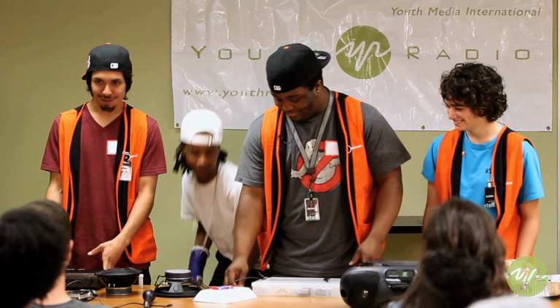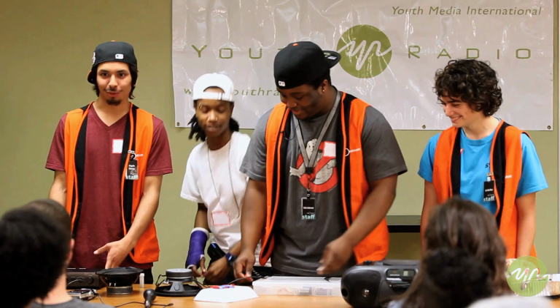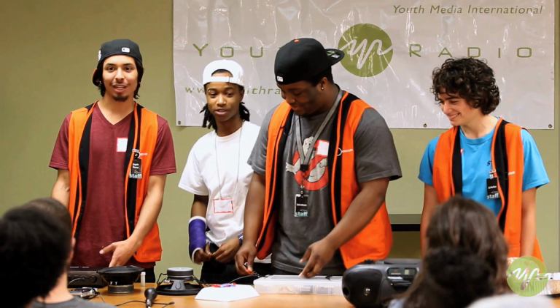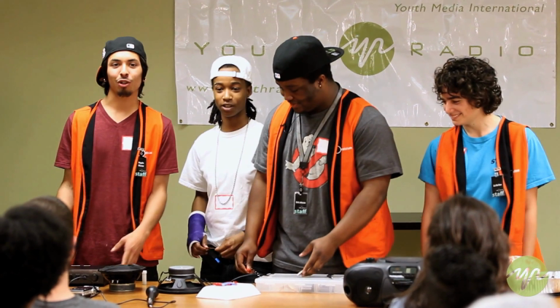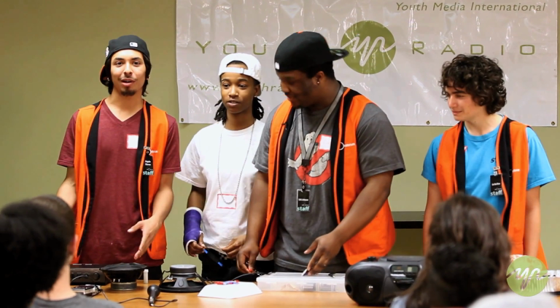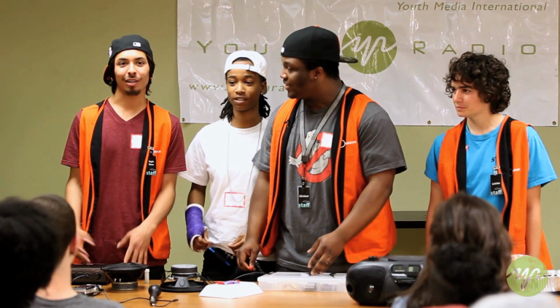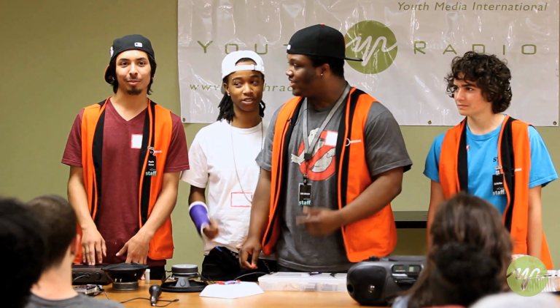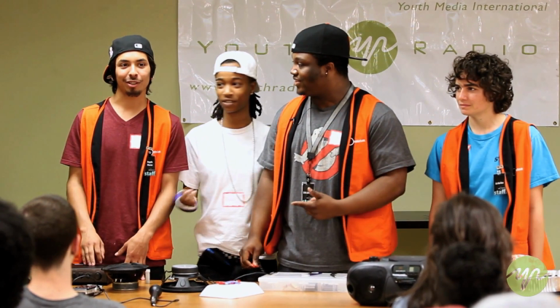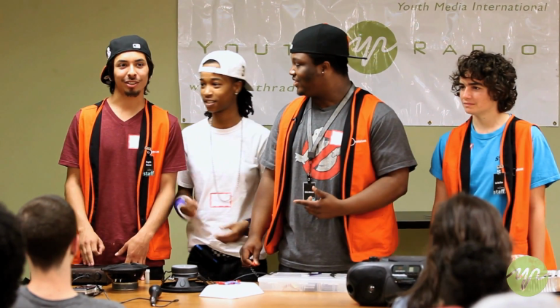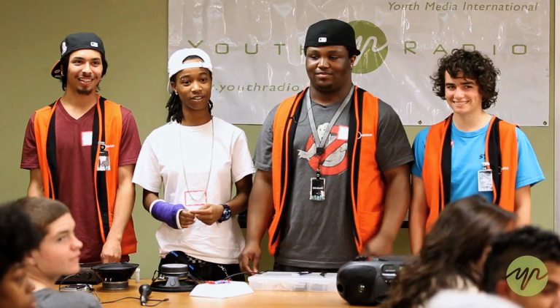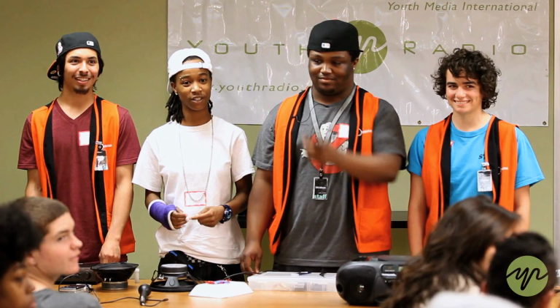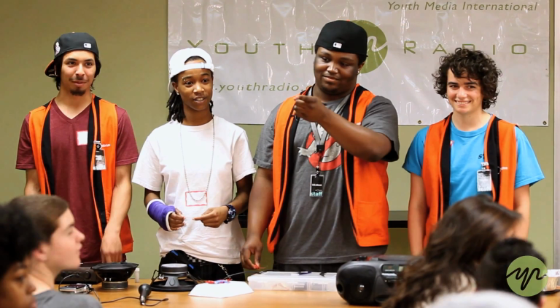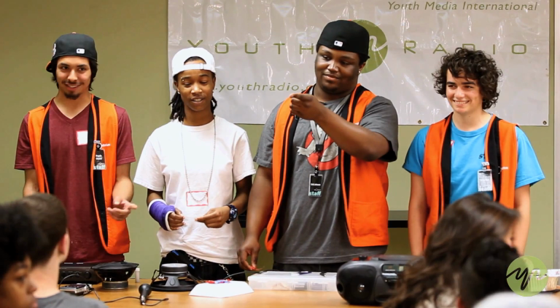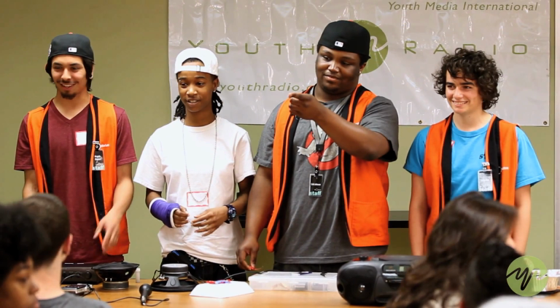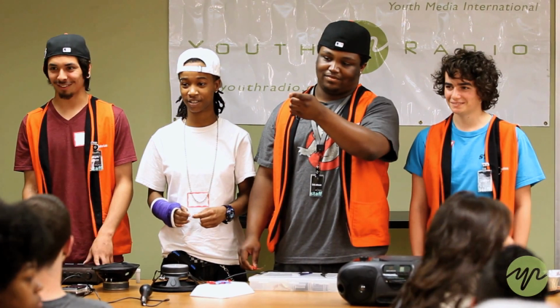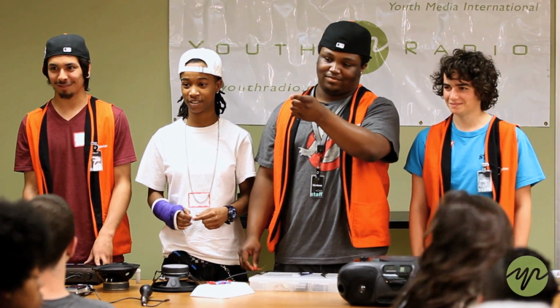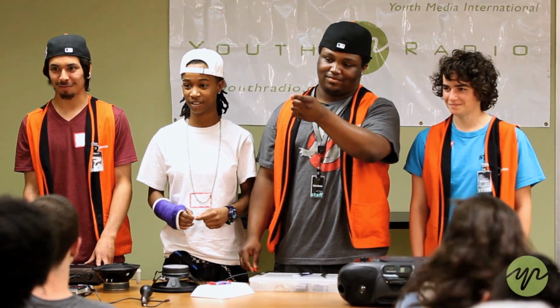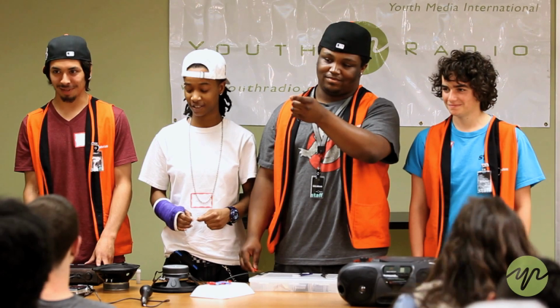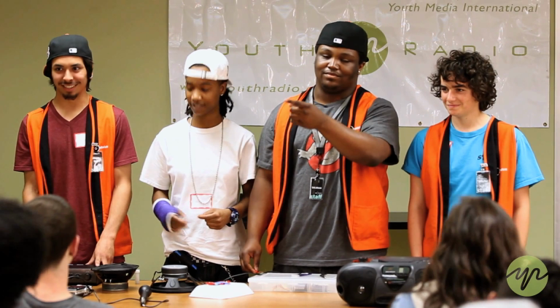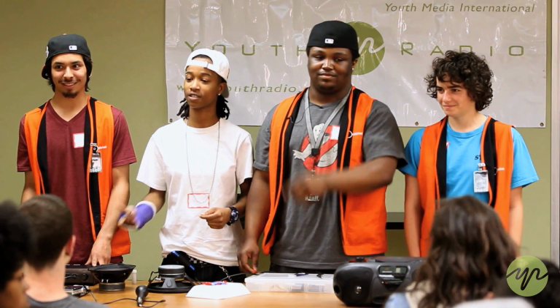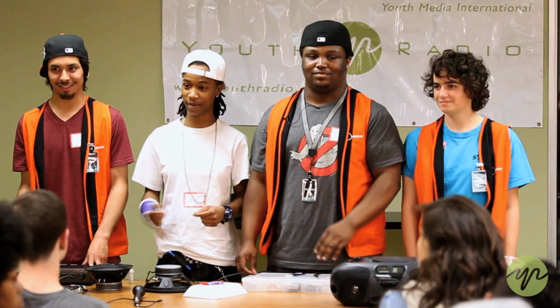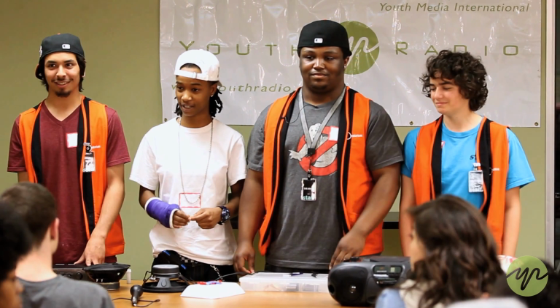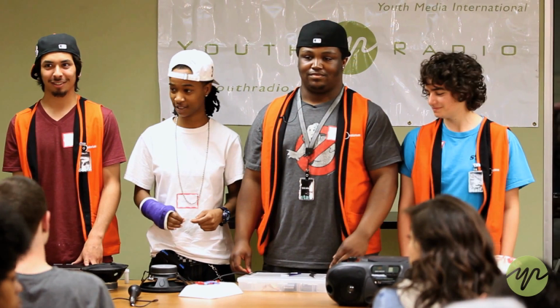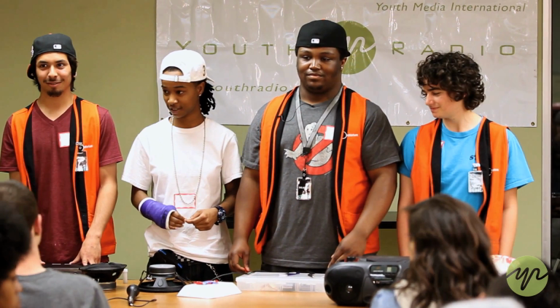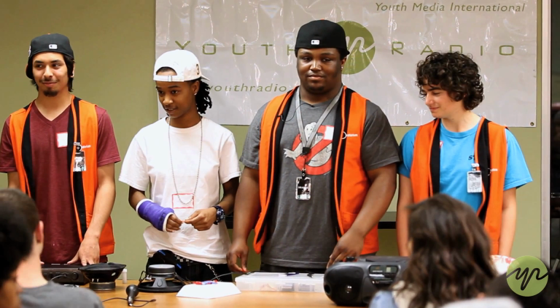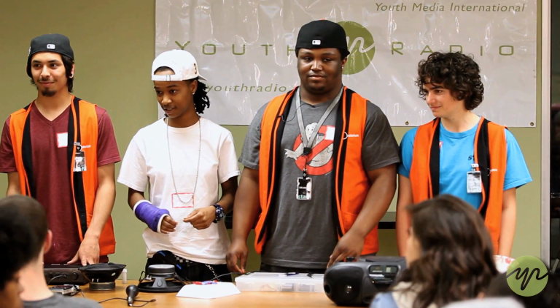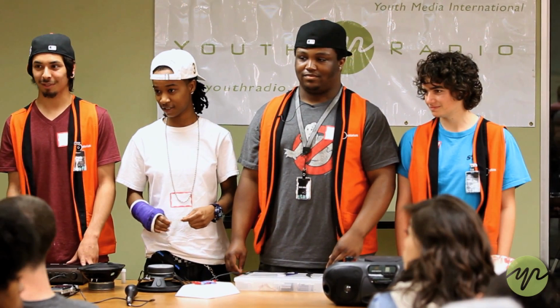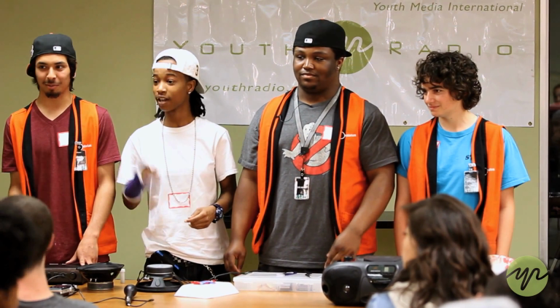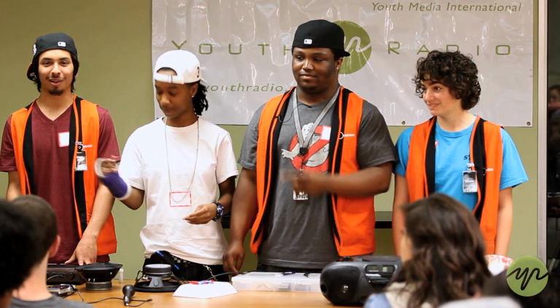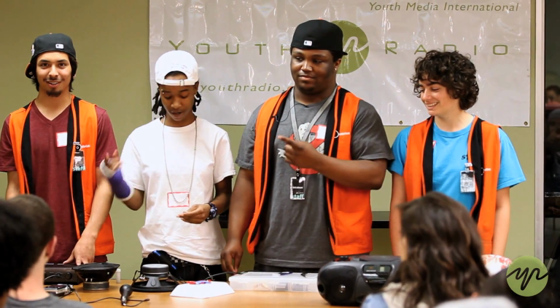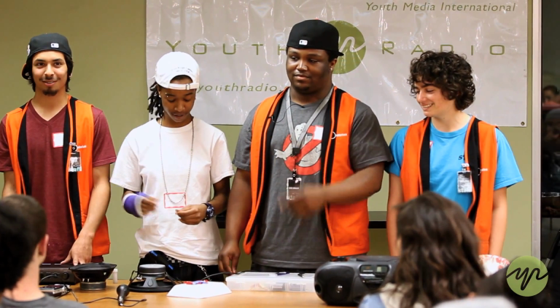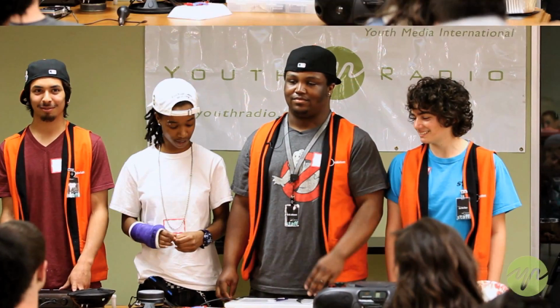What do you guys know about speakers? Magnets. Copper wire.